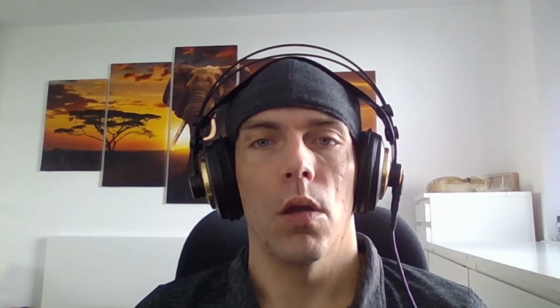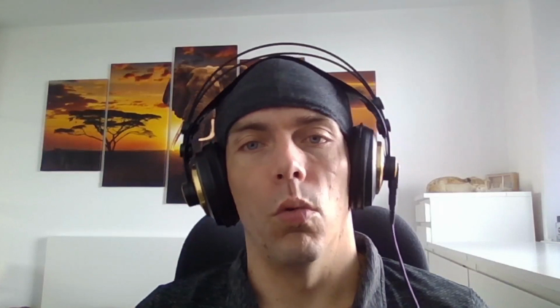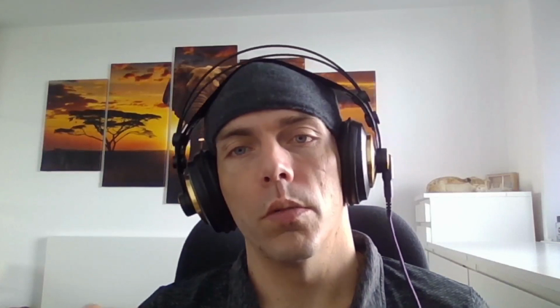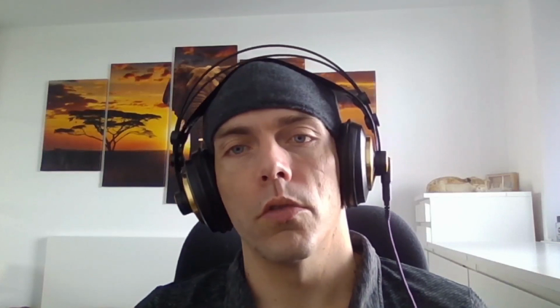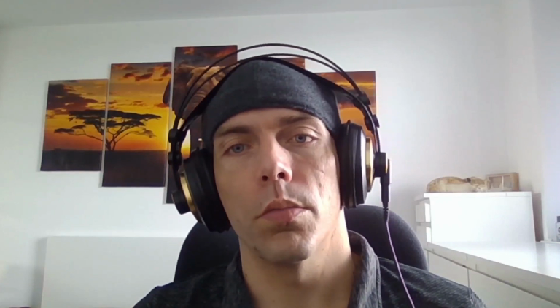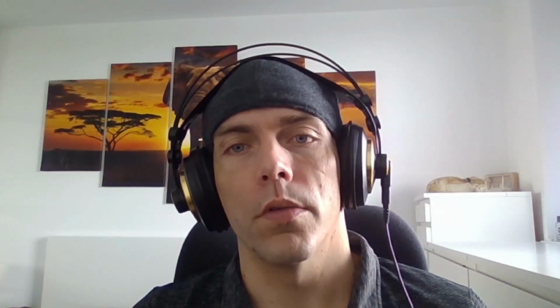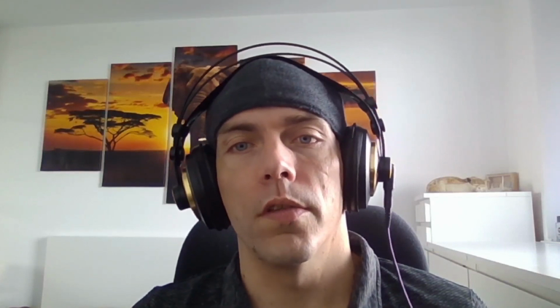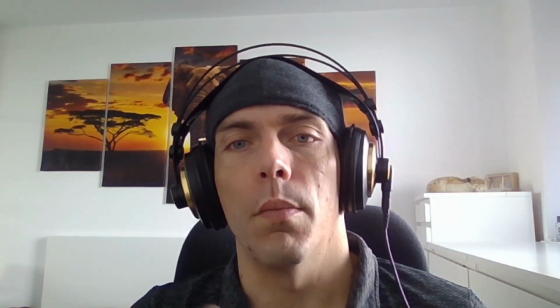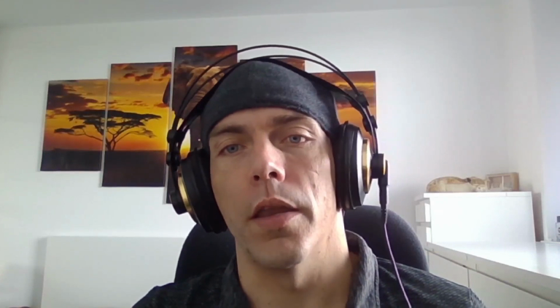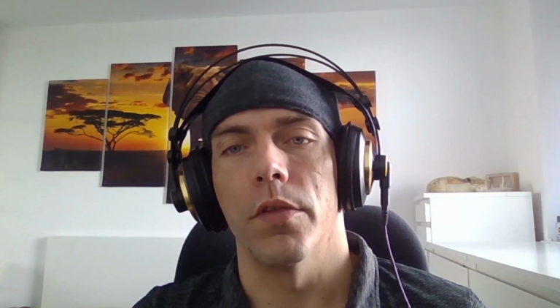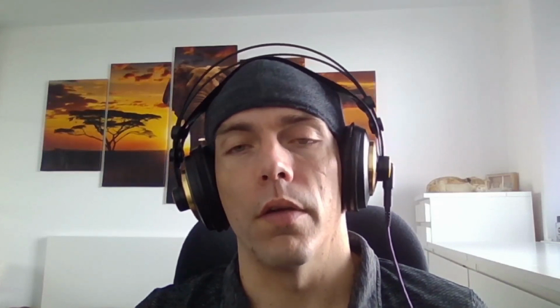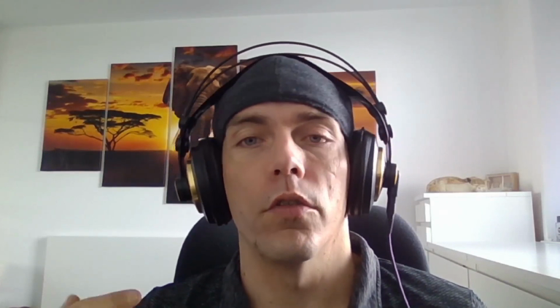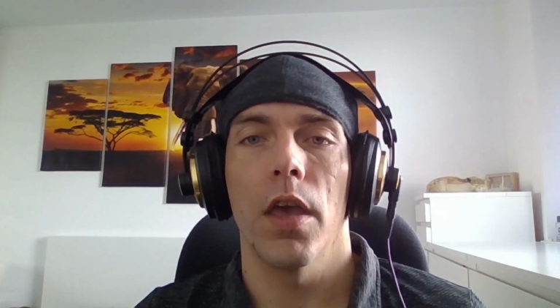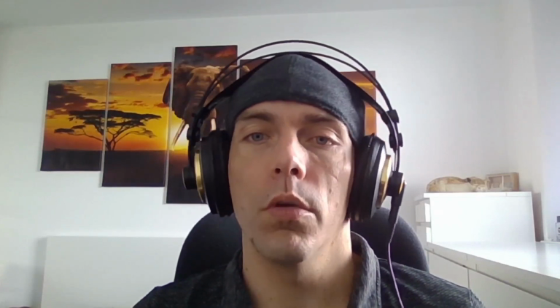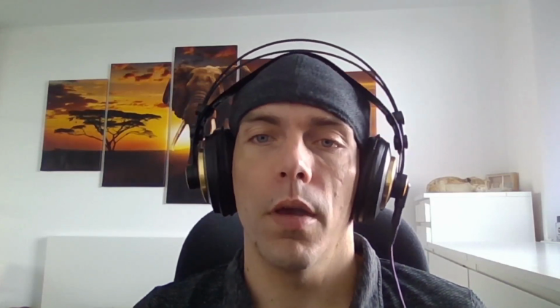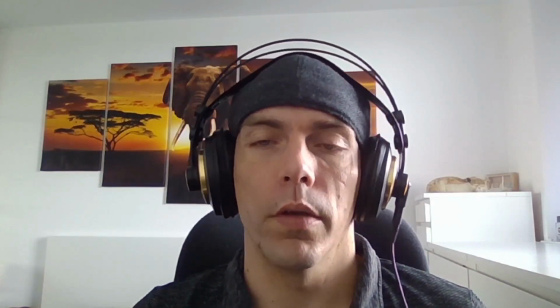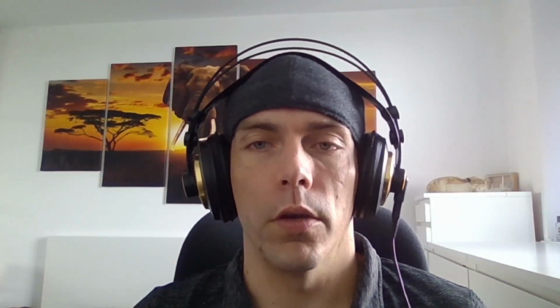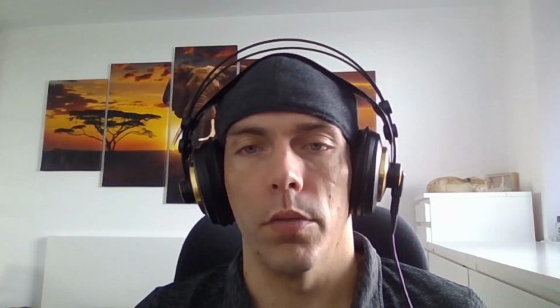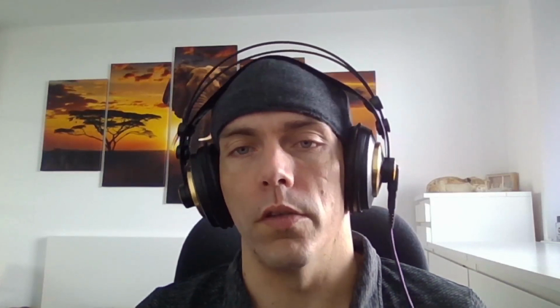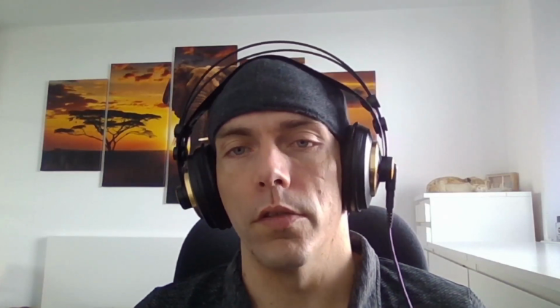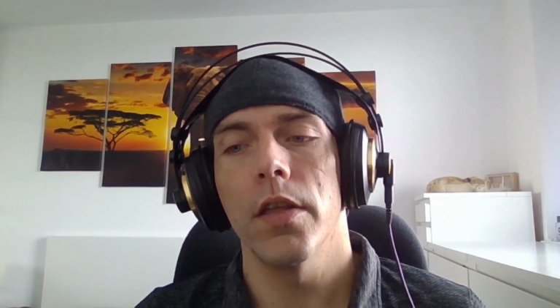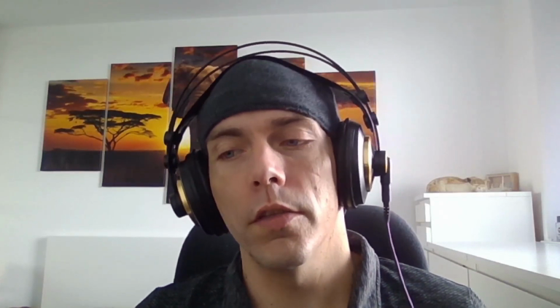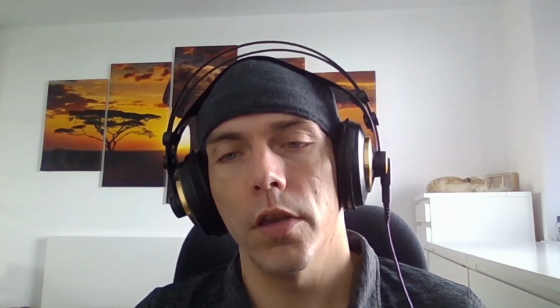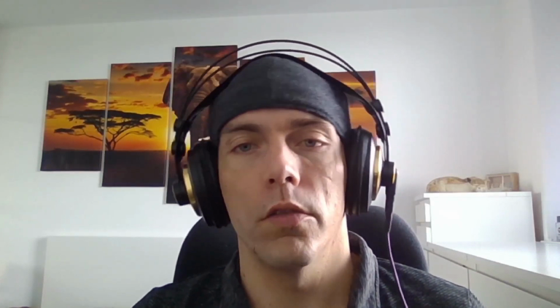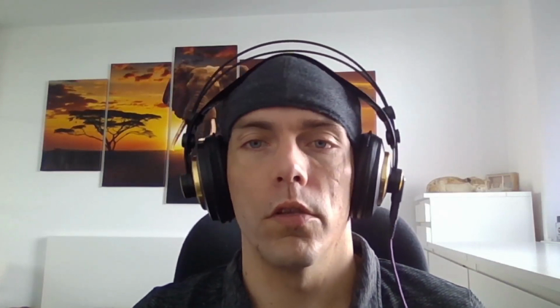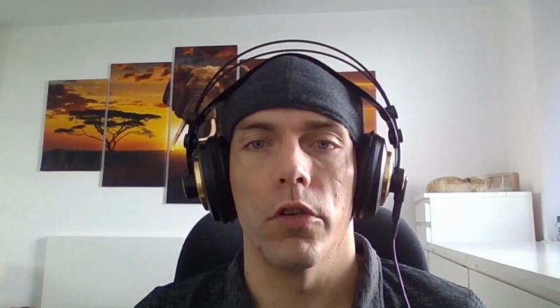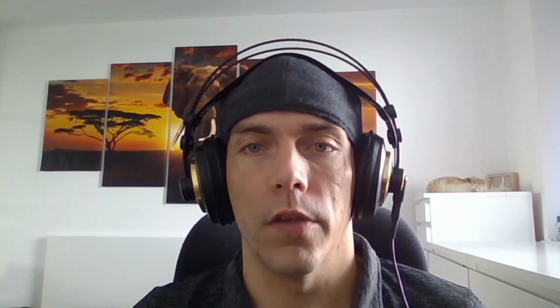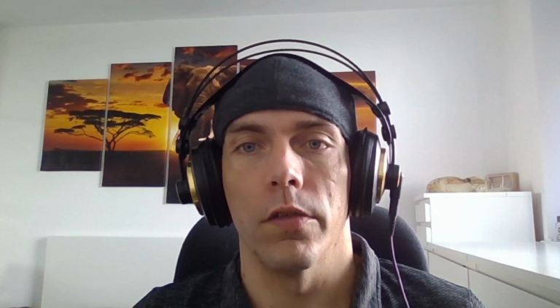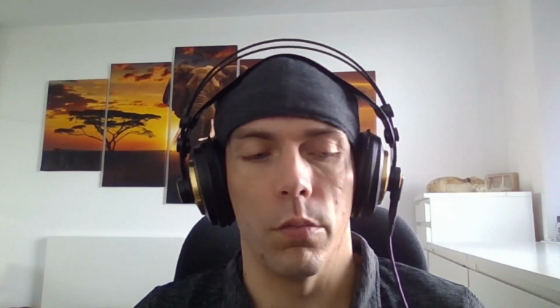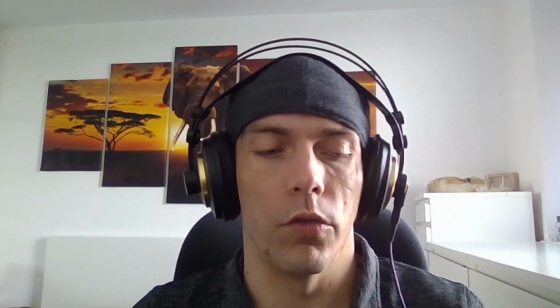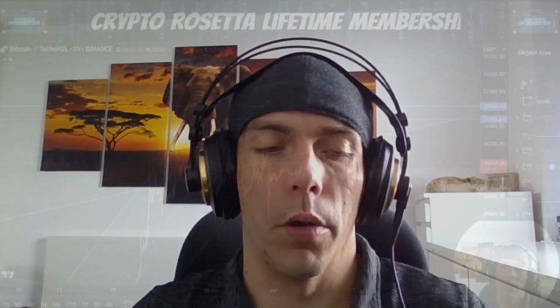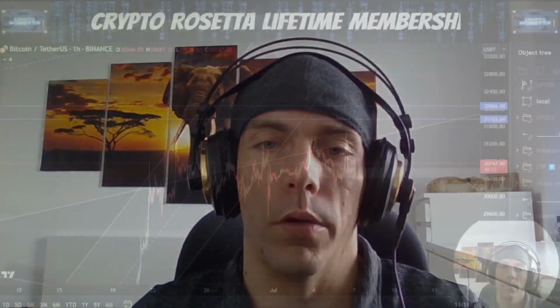Welcome to Crypto Rosetta, my name is Savage. Today we're going to be having a look at BTC. Let's get into the charts and see what's going on.